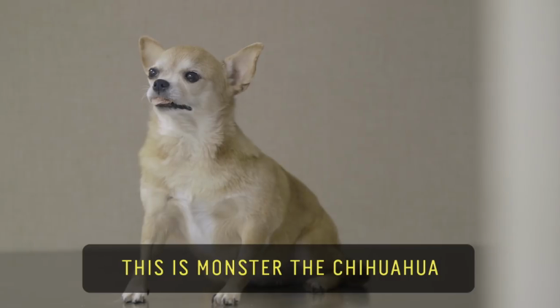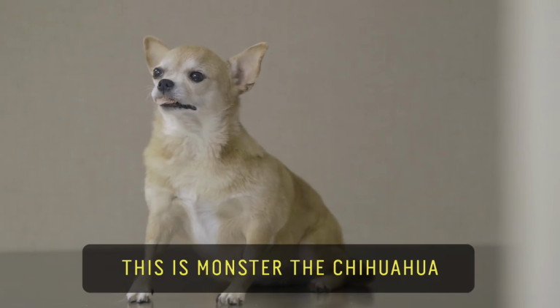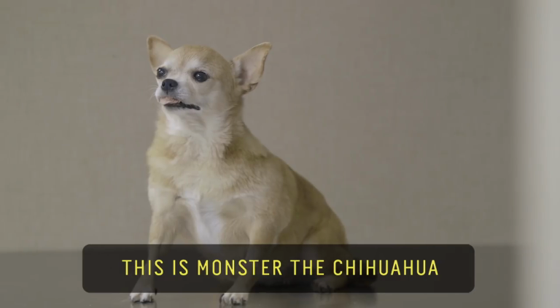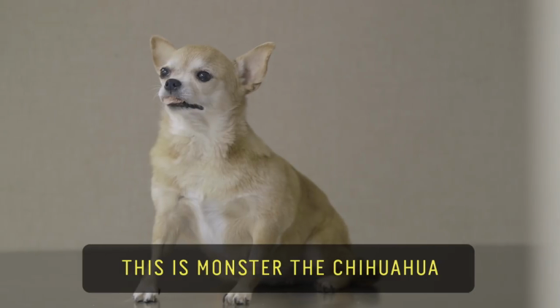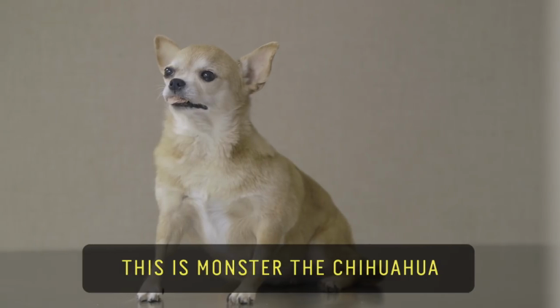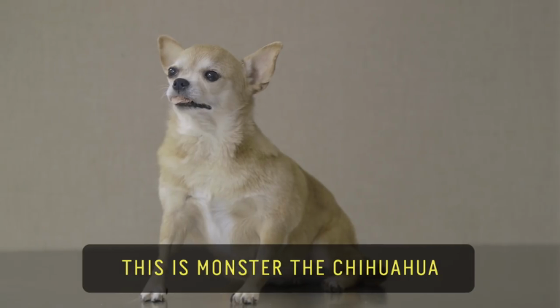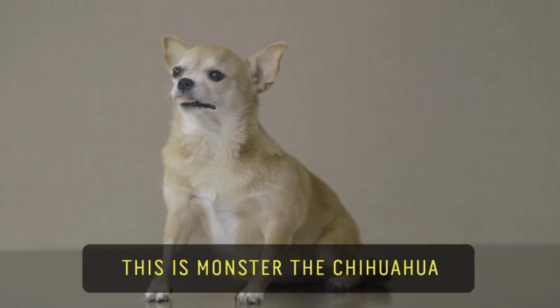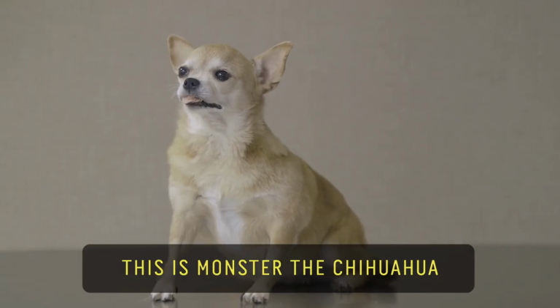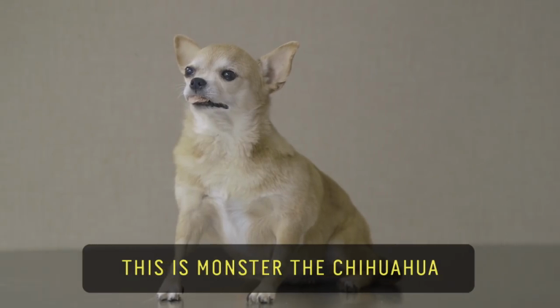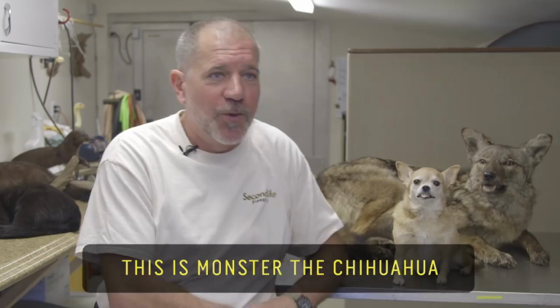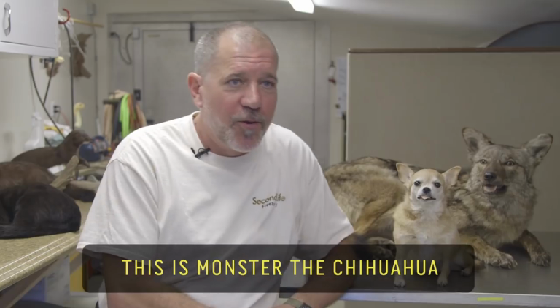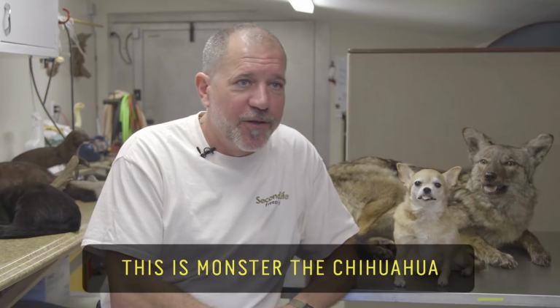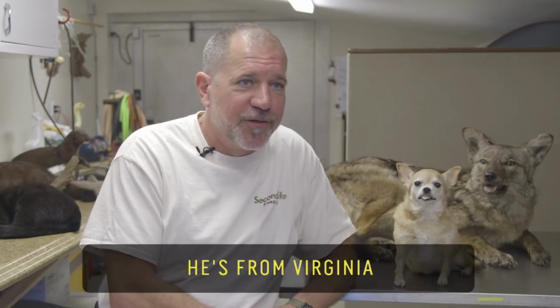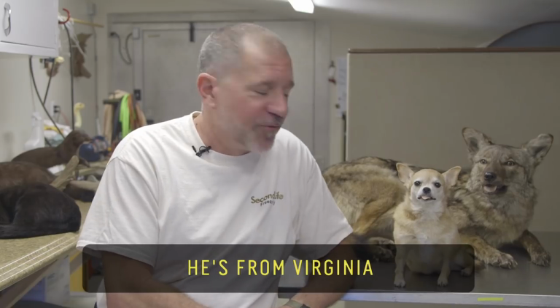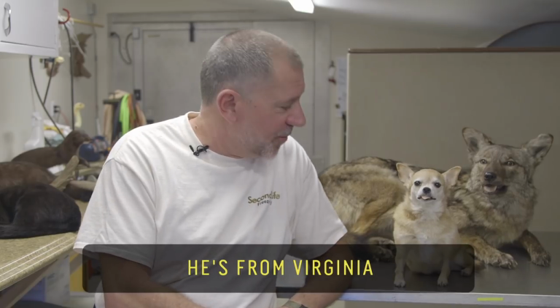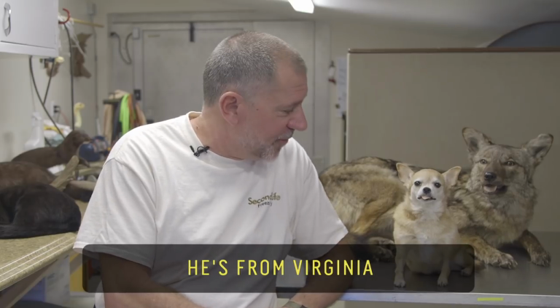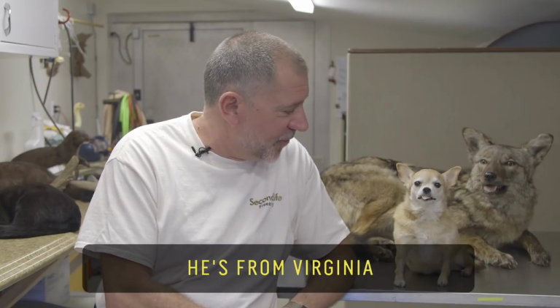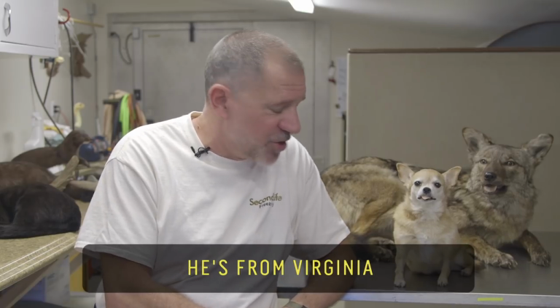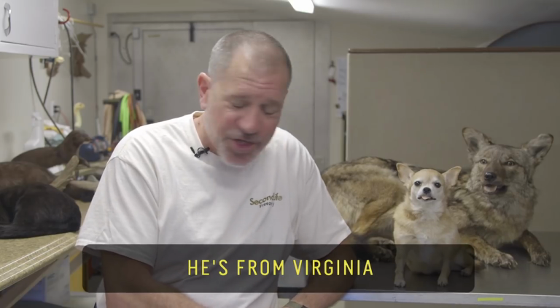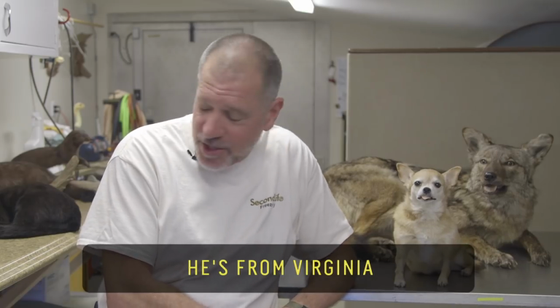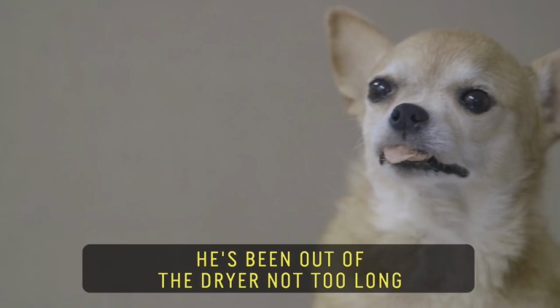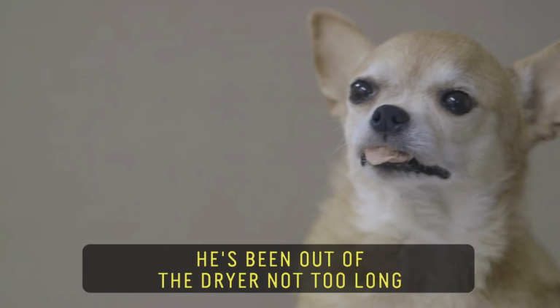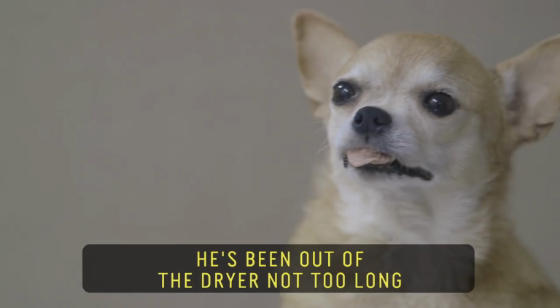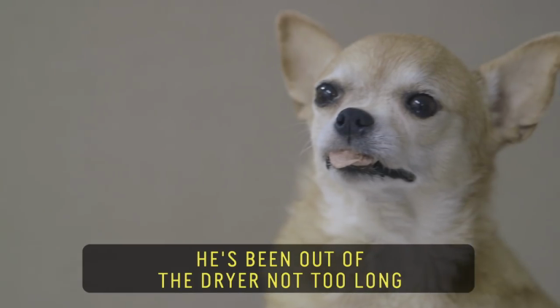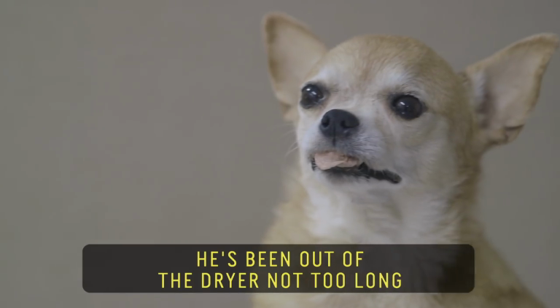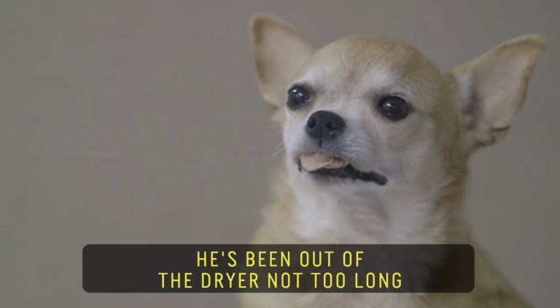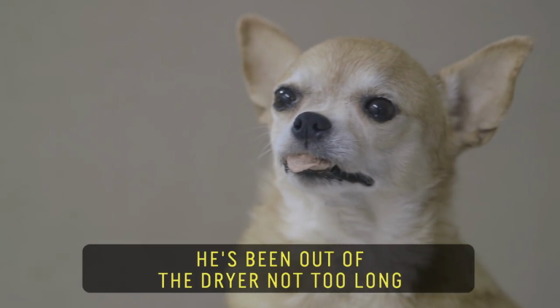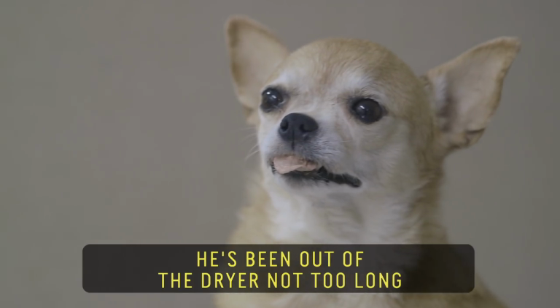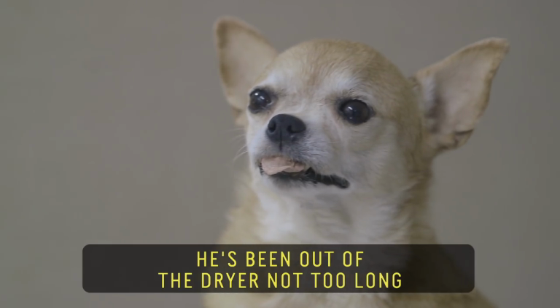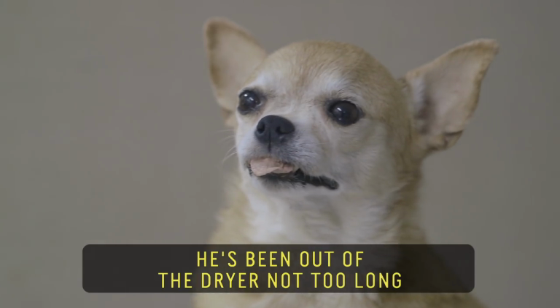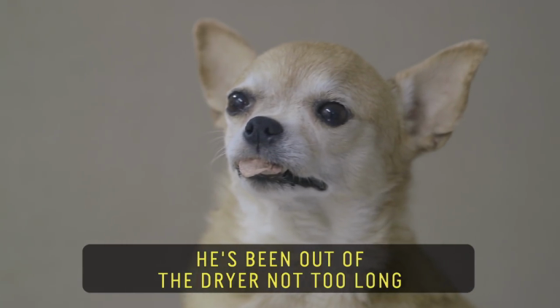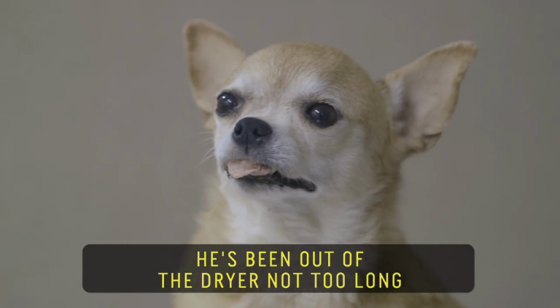This is Monster, the chihuahua. He's from Virginia. He's been out of the dryer not too long.